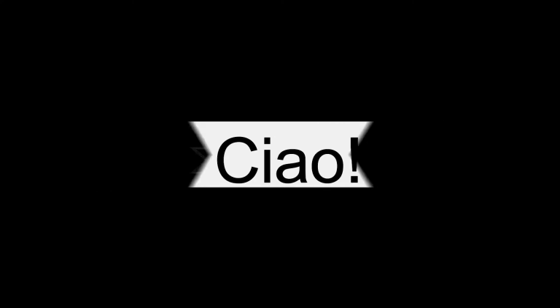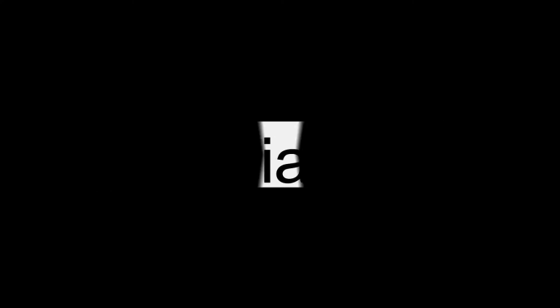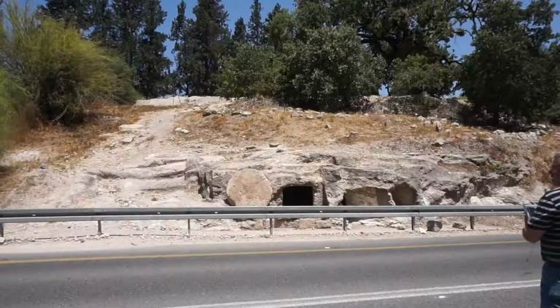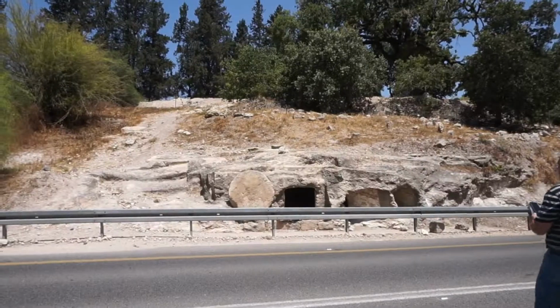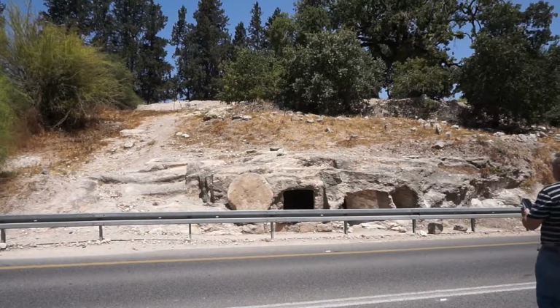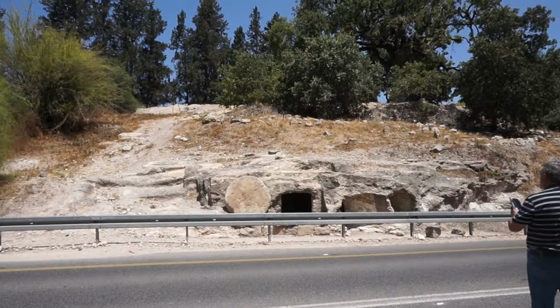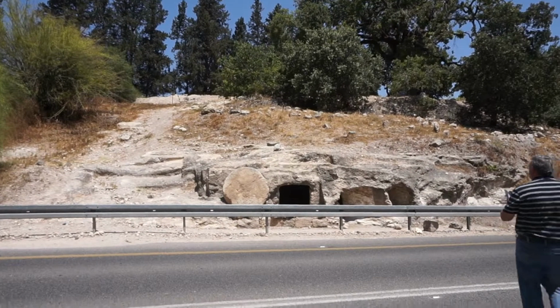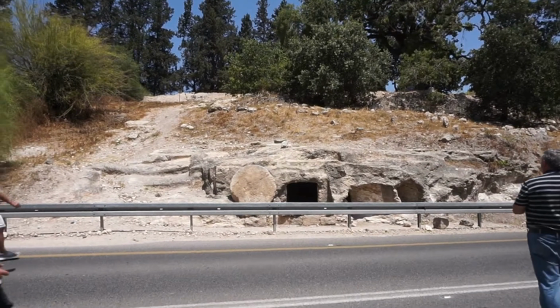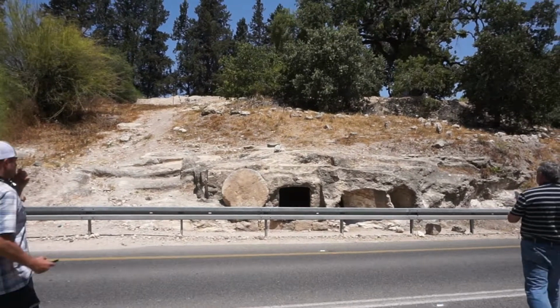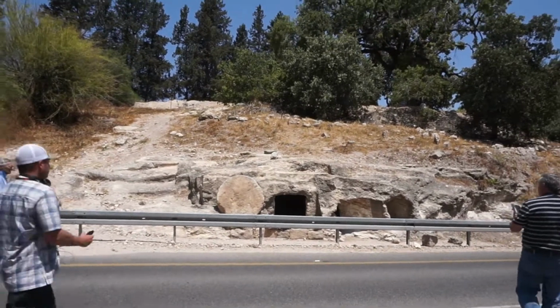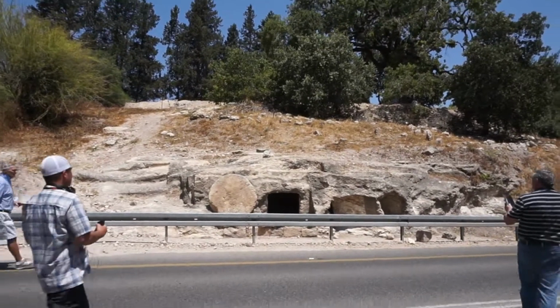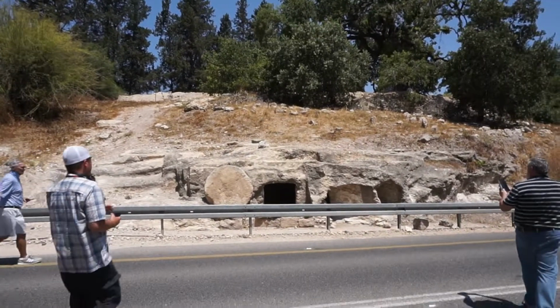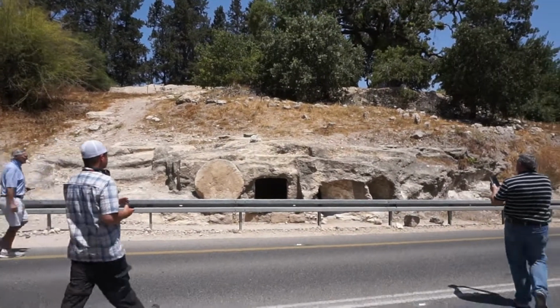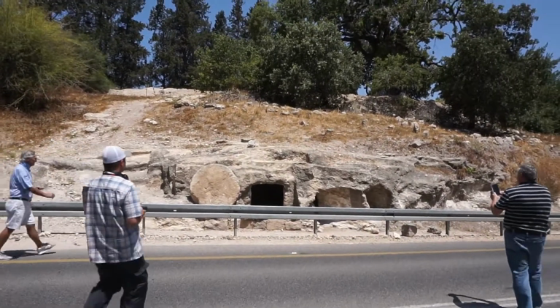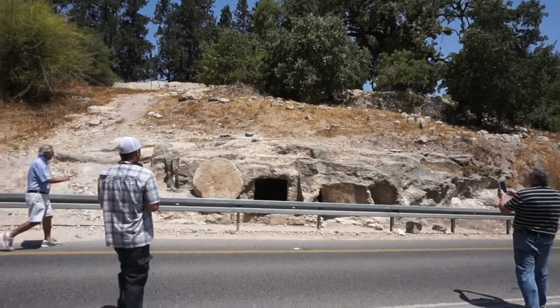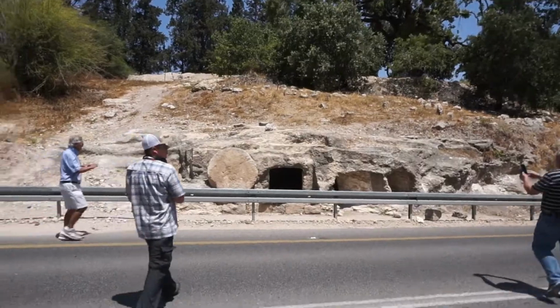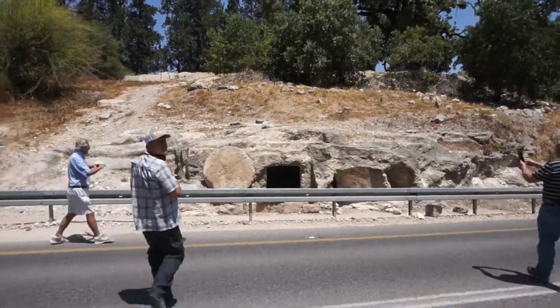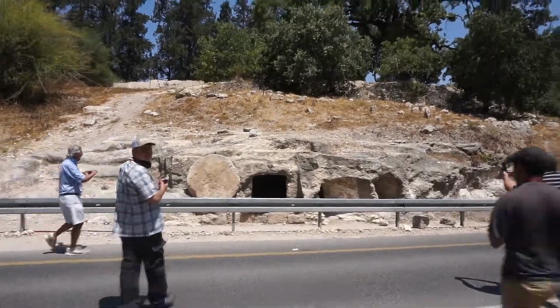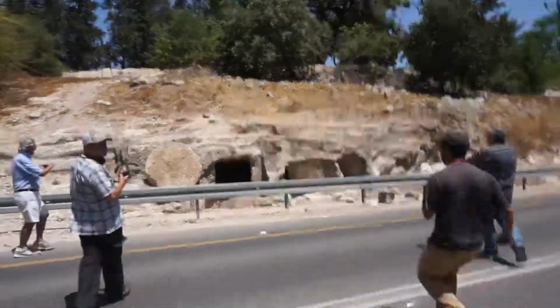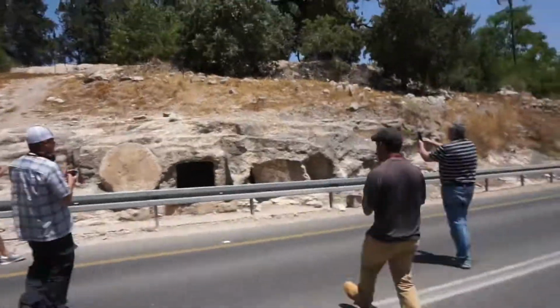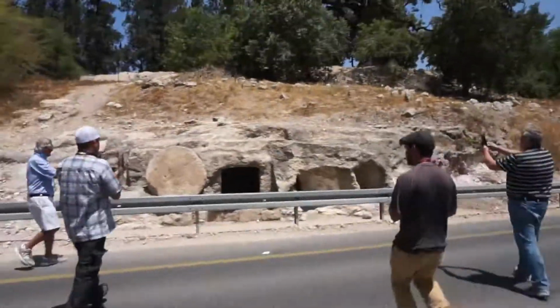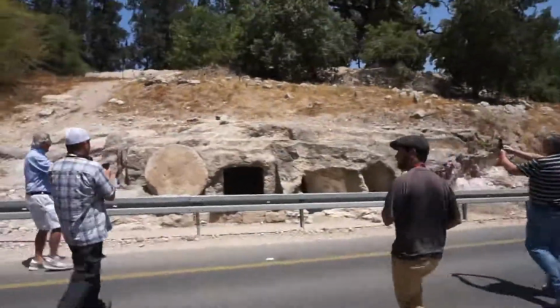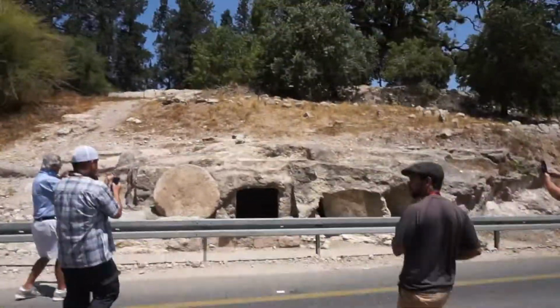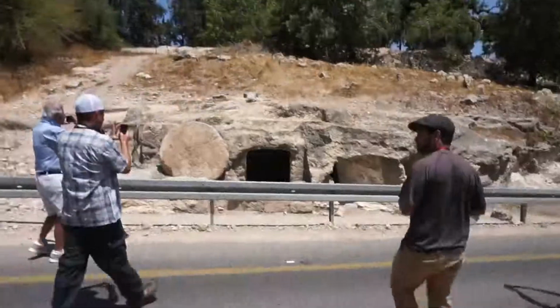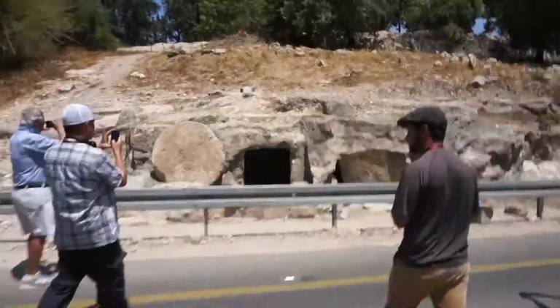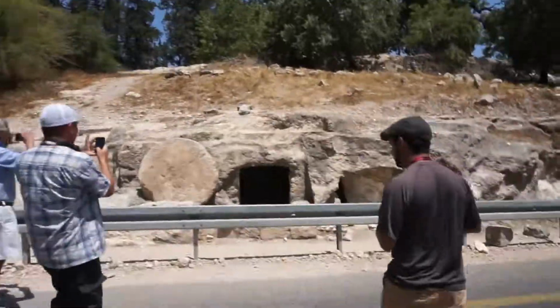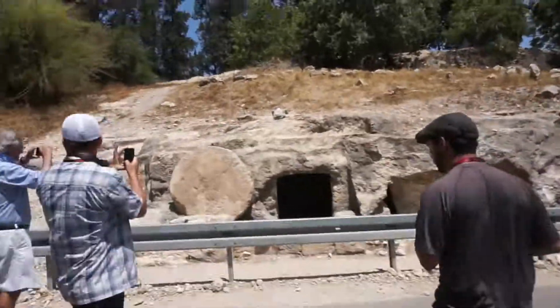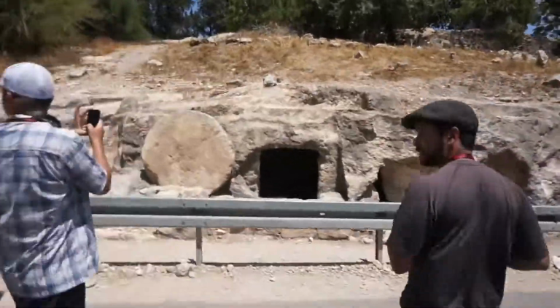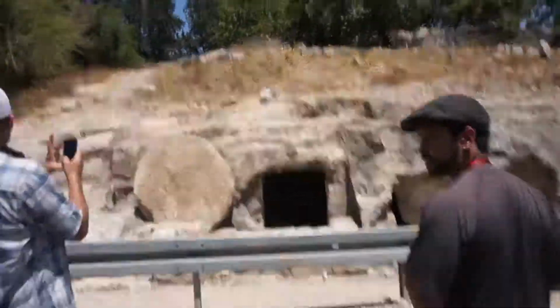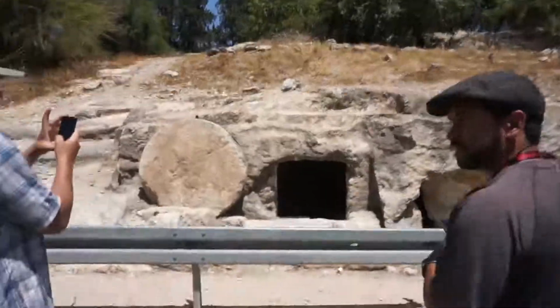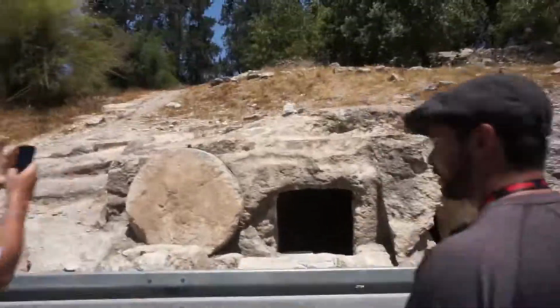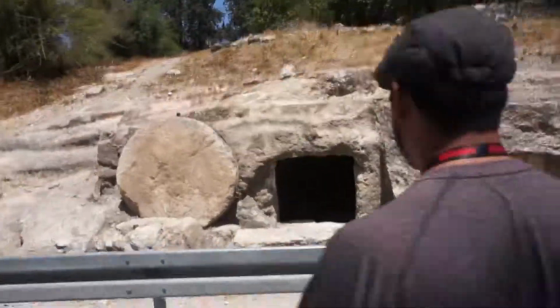This is an early-style first-century tomb, like what Jesus was buried in.